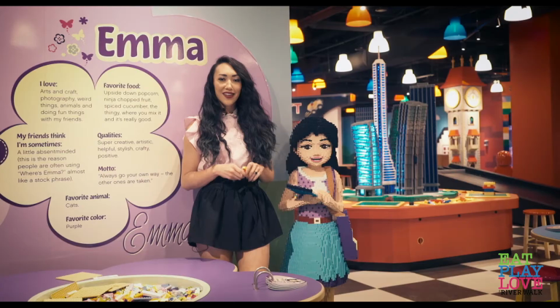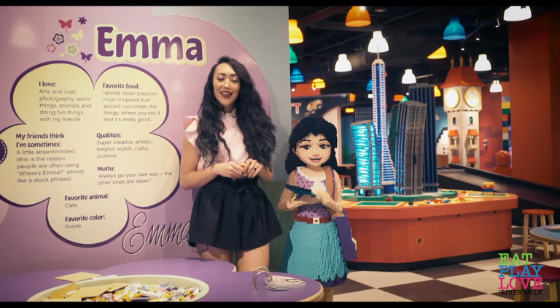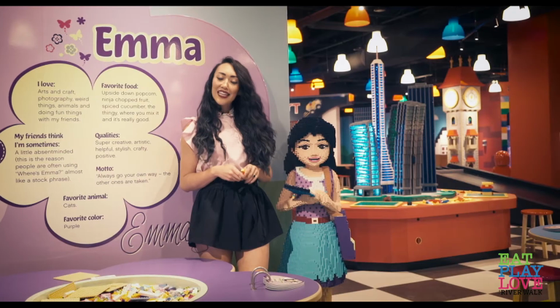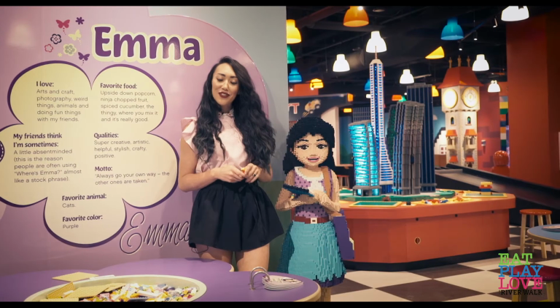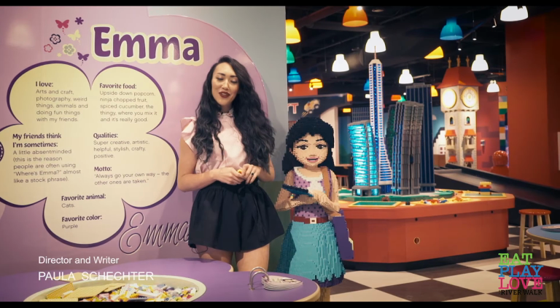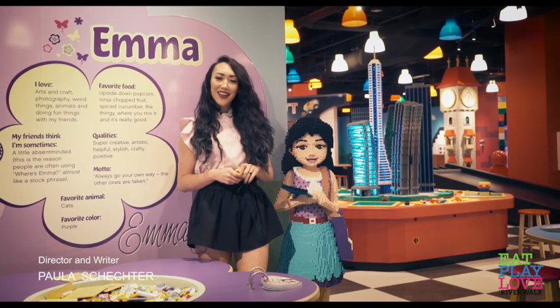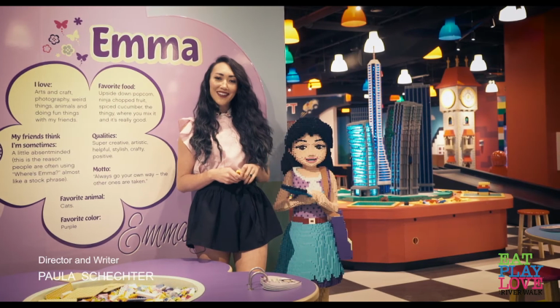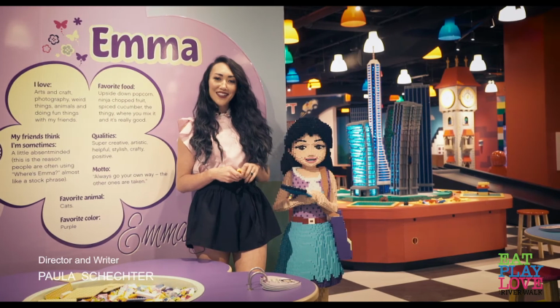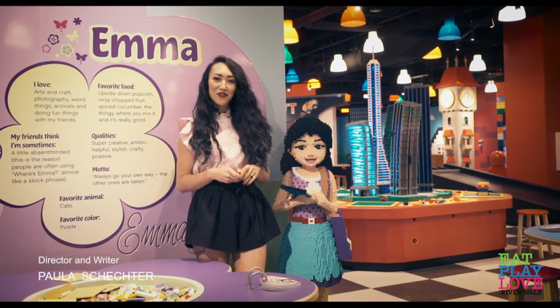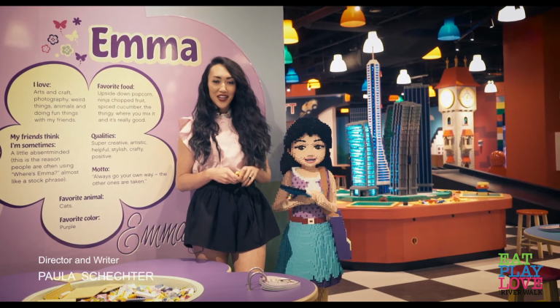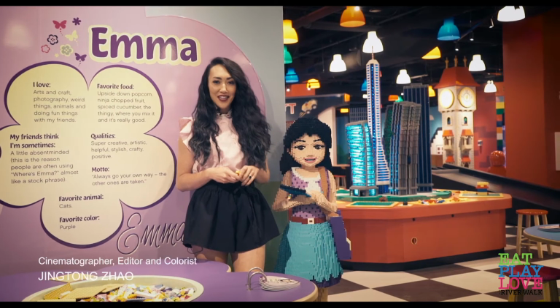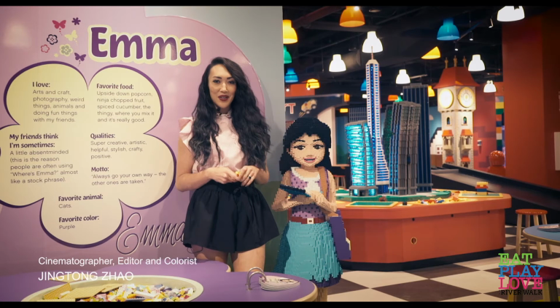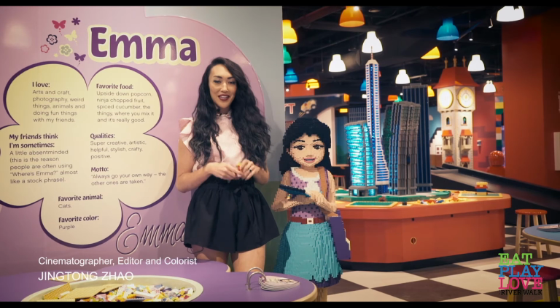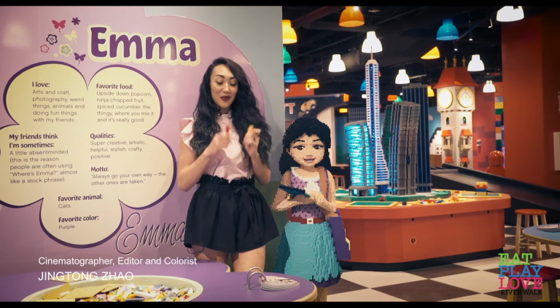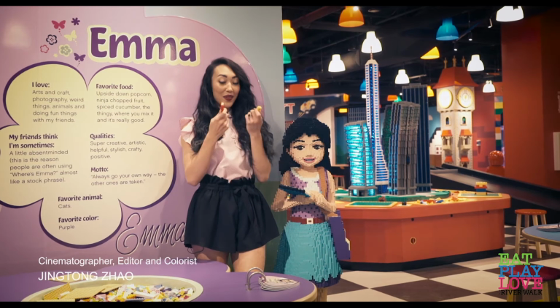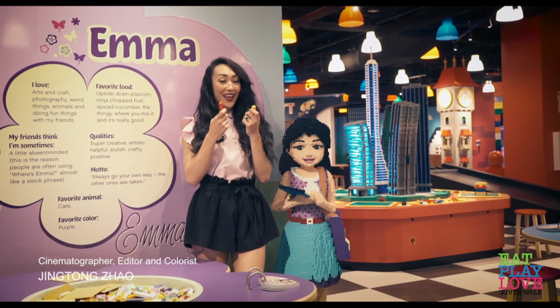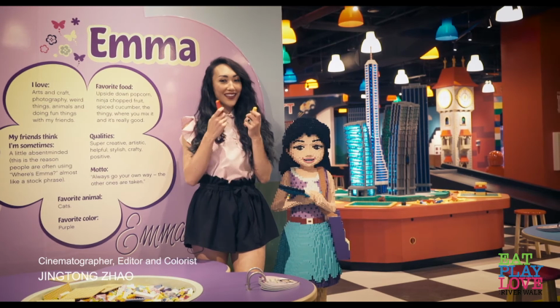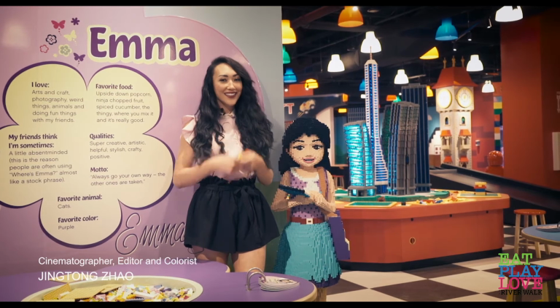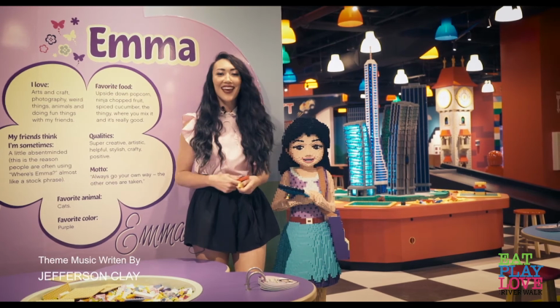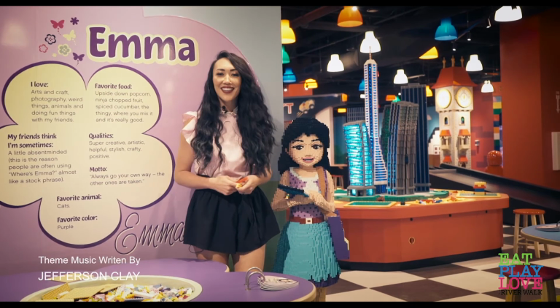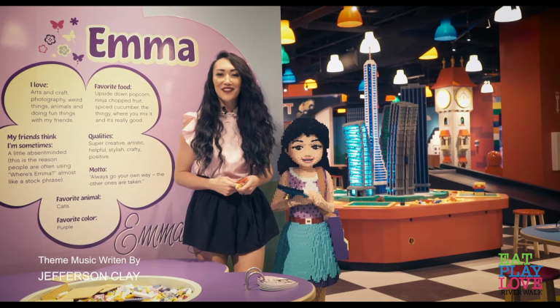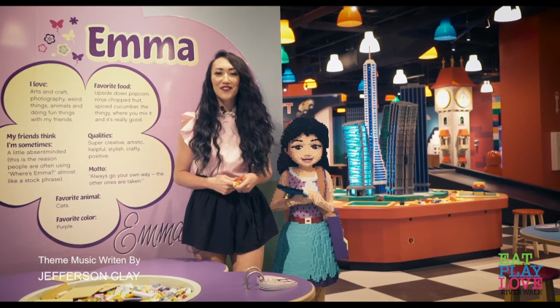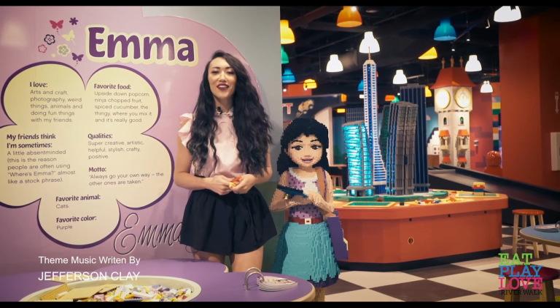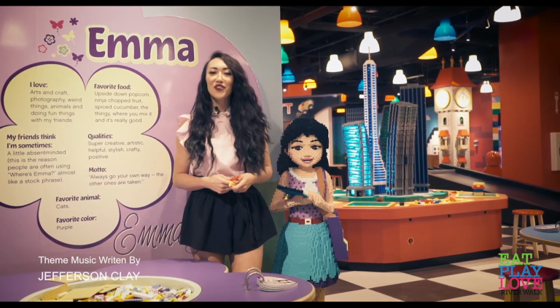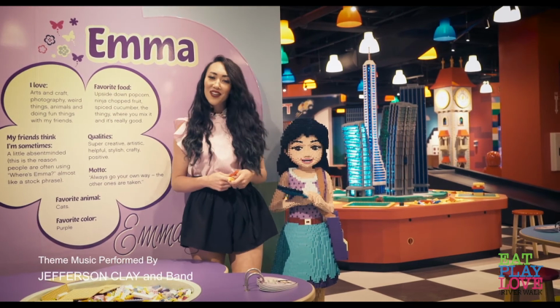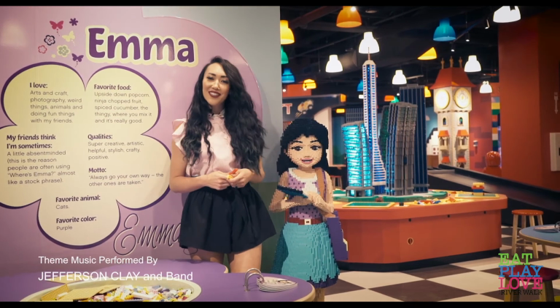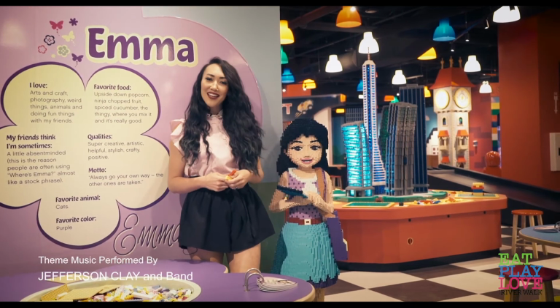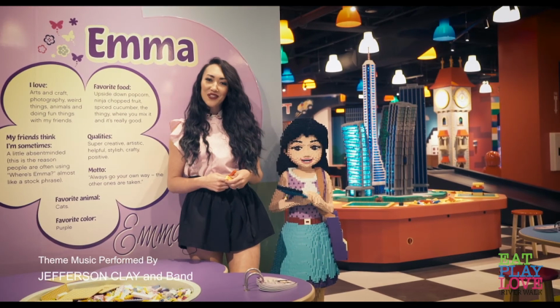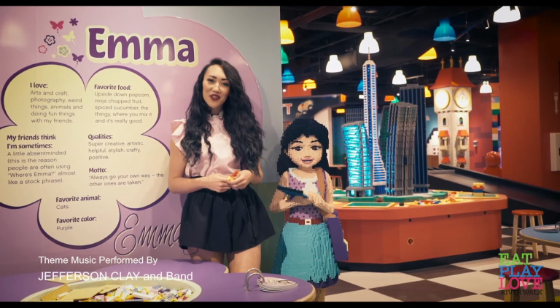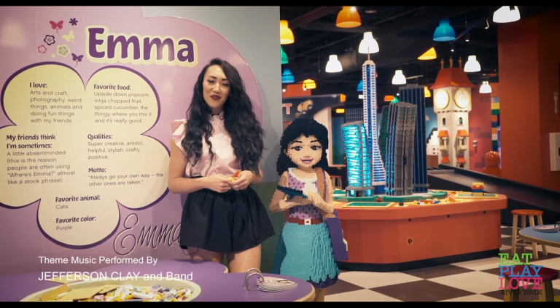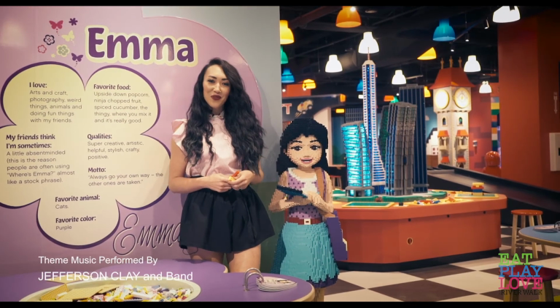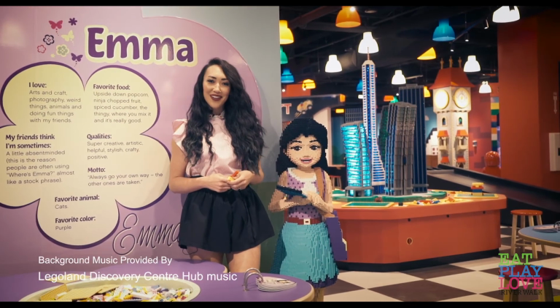Thanks for tuning in, and don't forget to come eat, play, and love on your San Antonio Riverwalk.